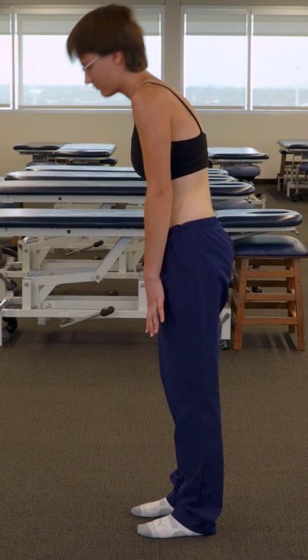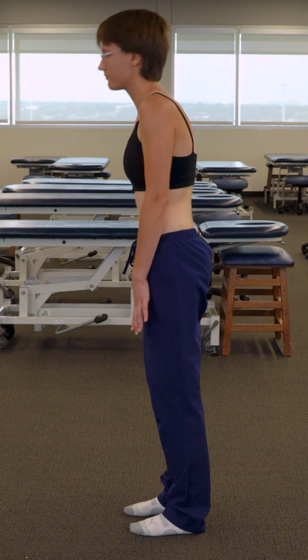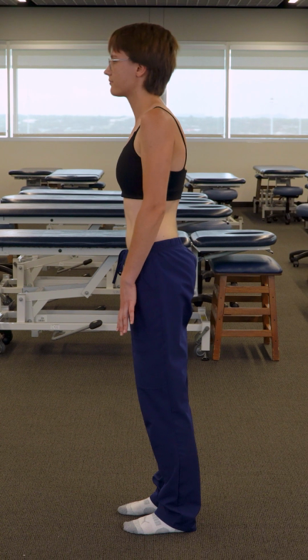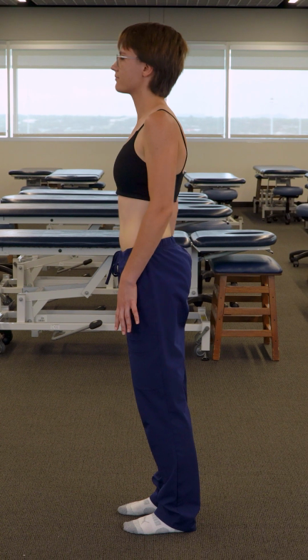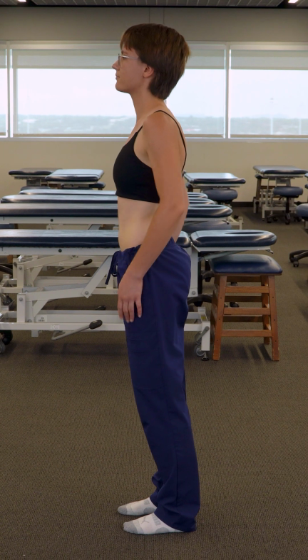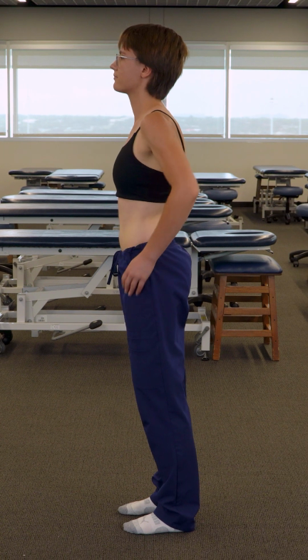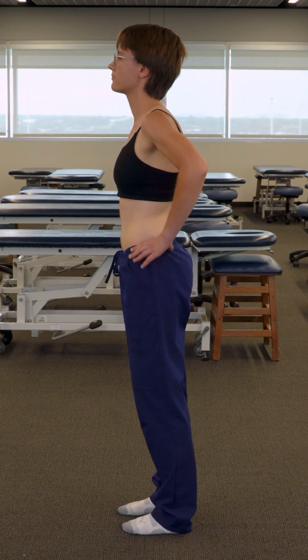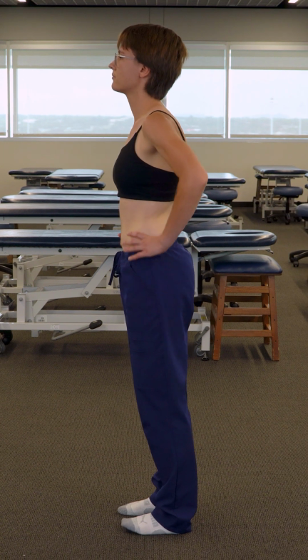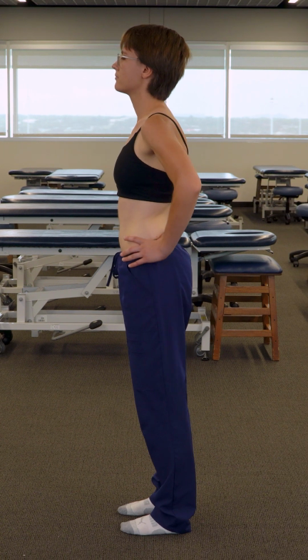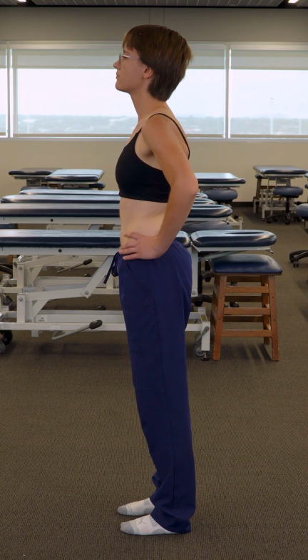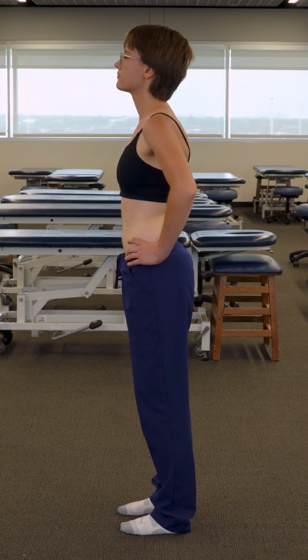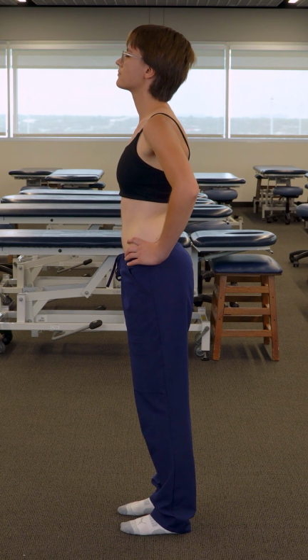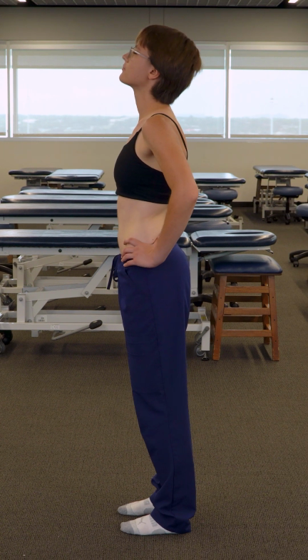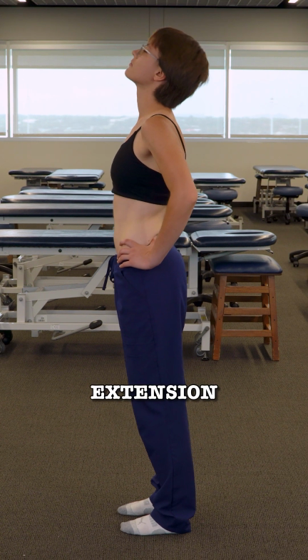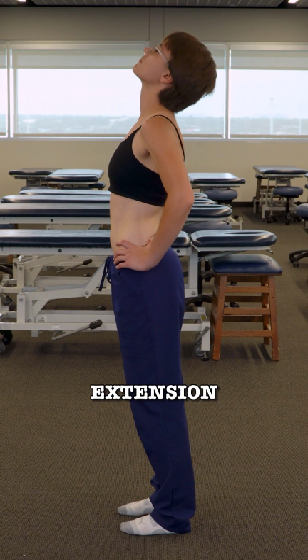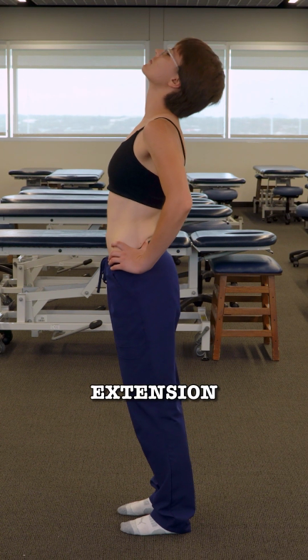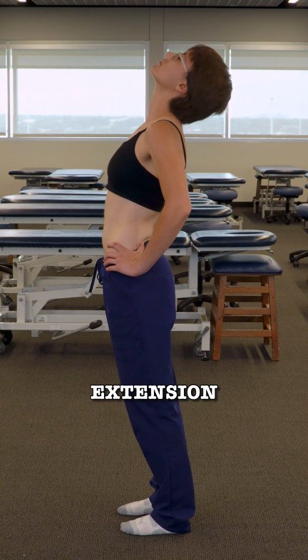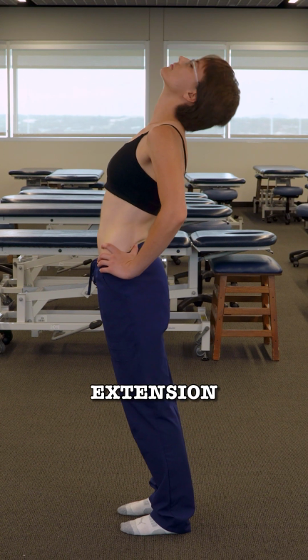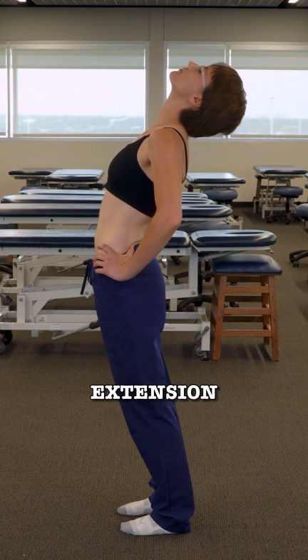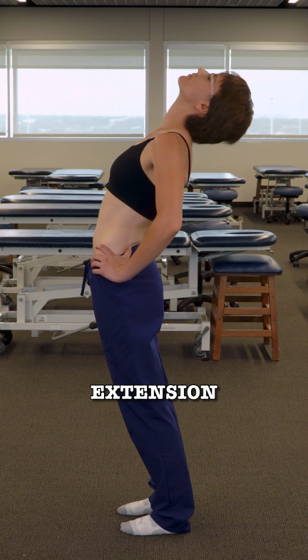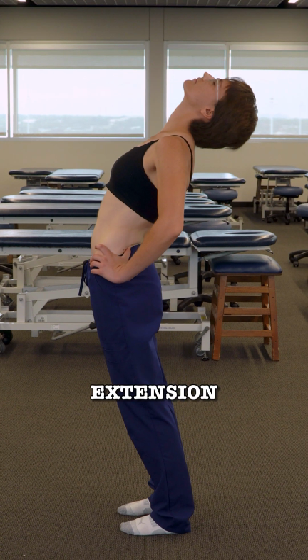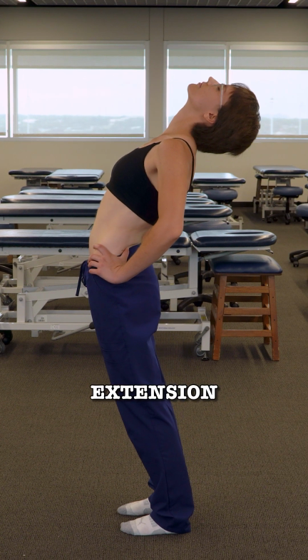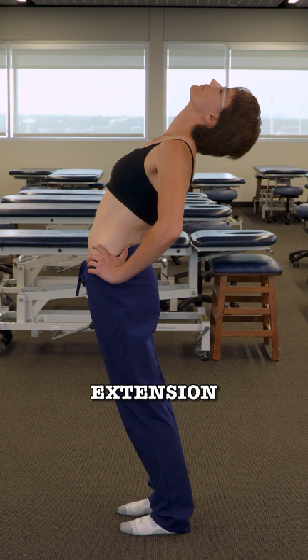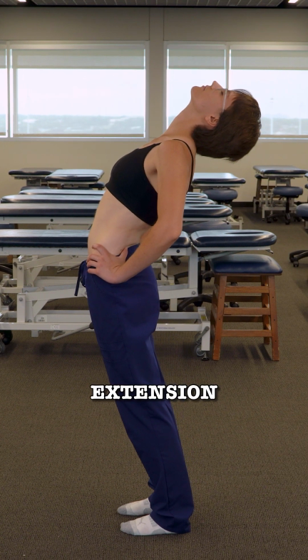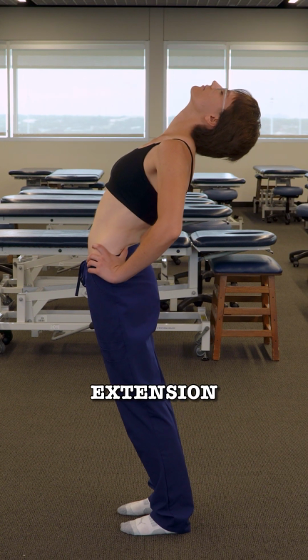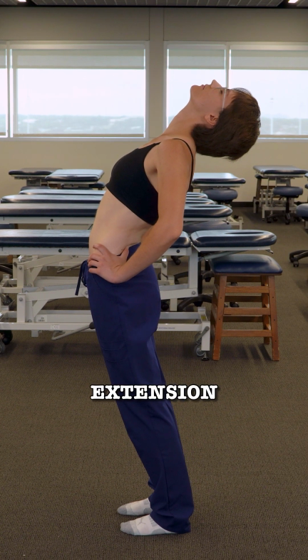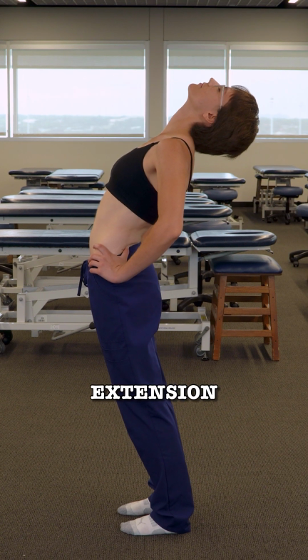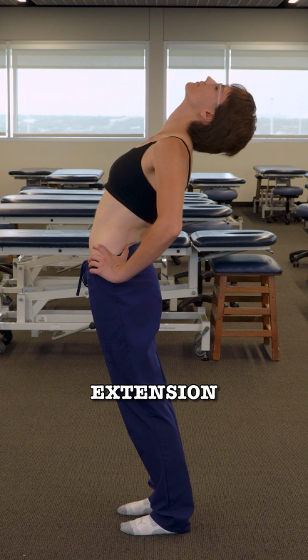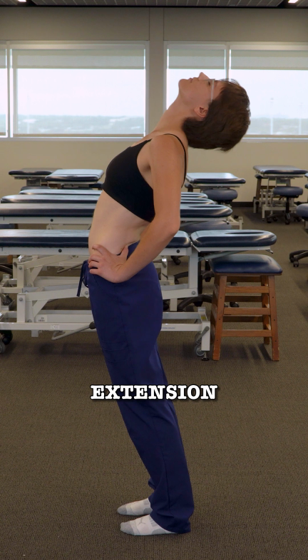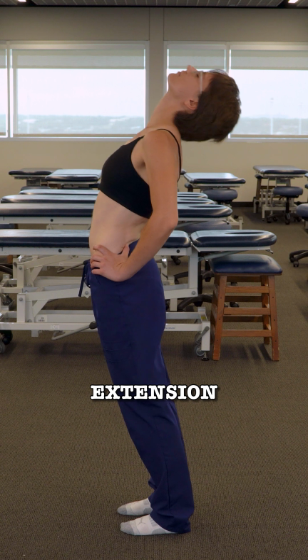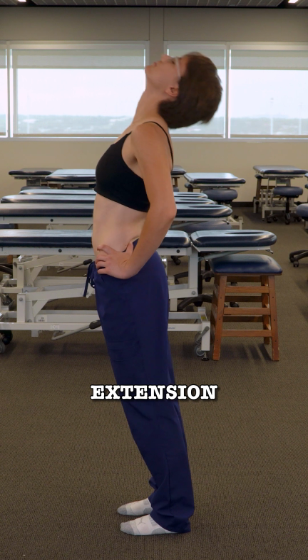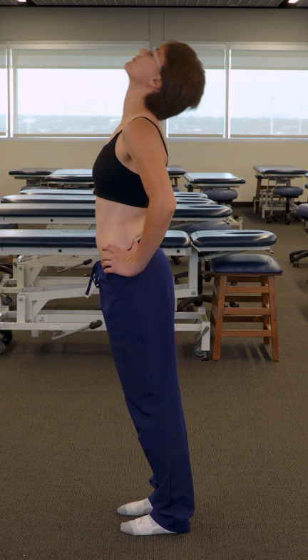Put your hands on your hips and lean backwards a little bit. And come back up.